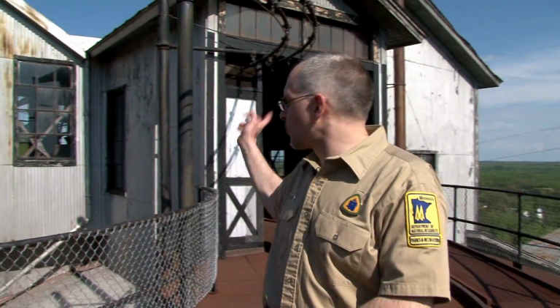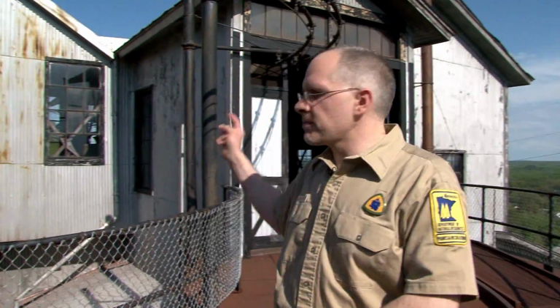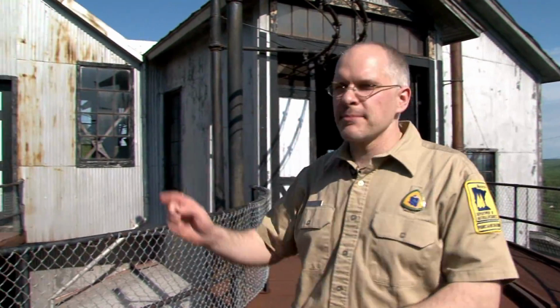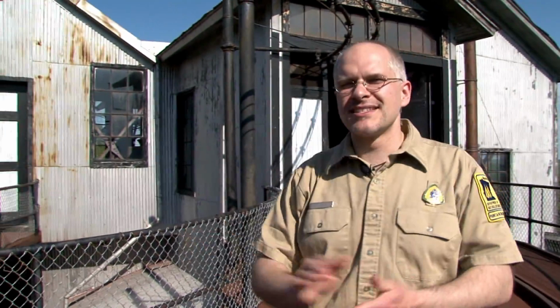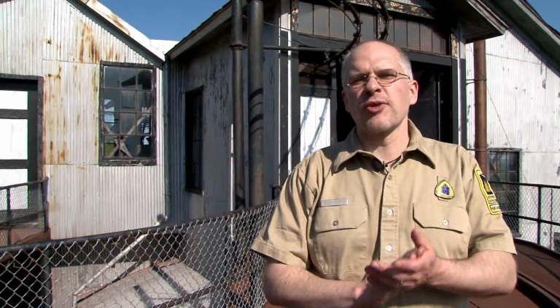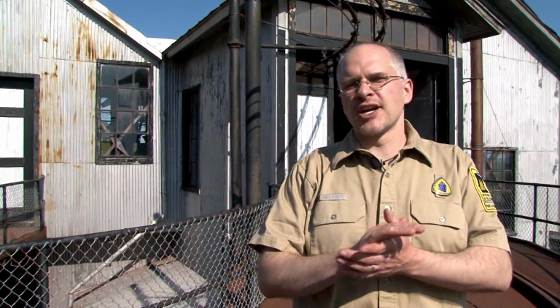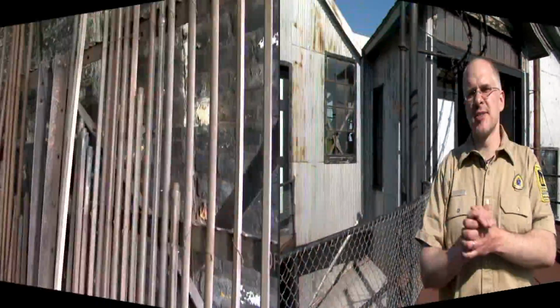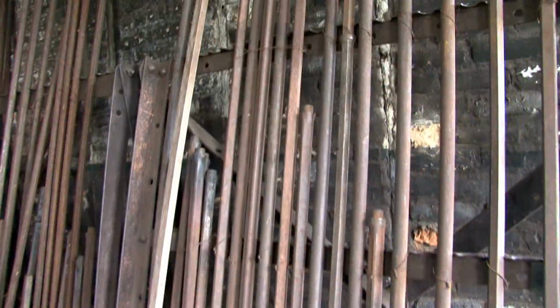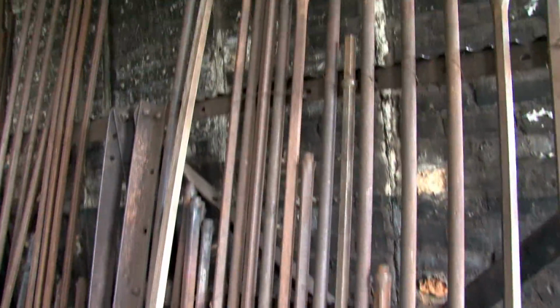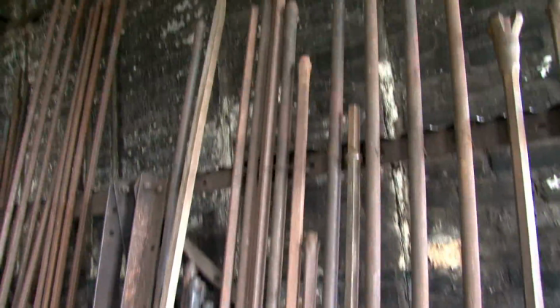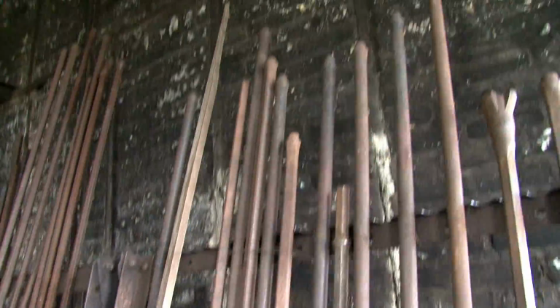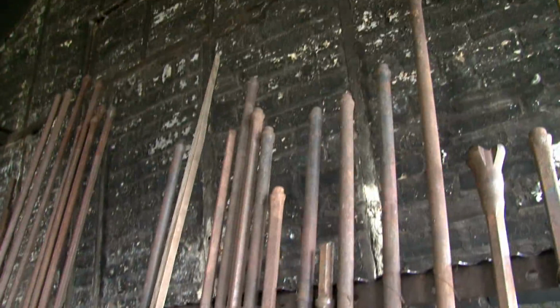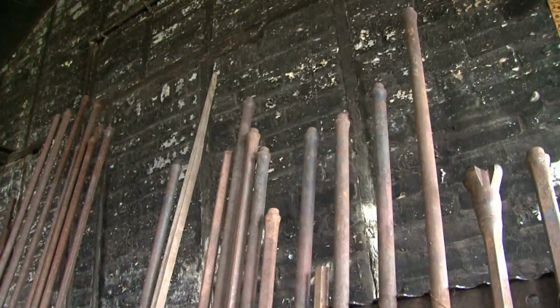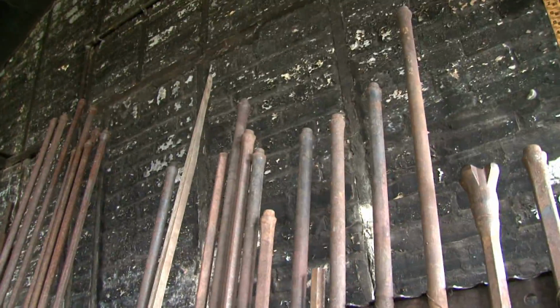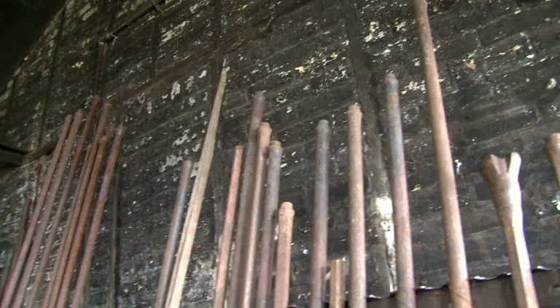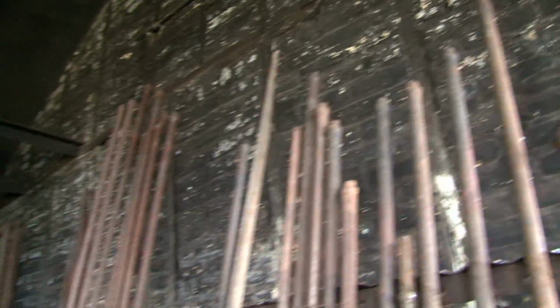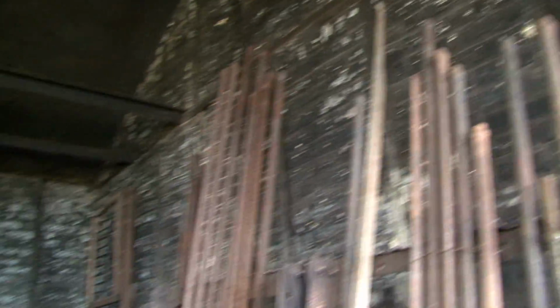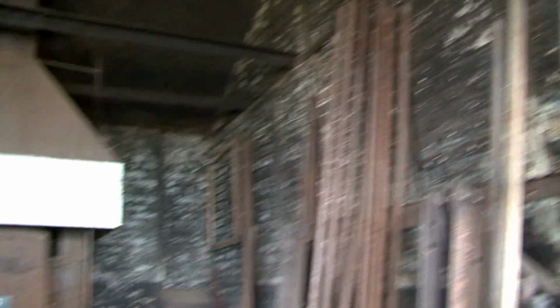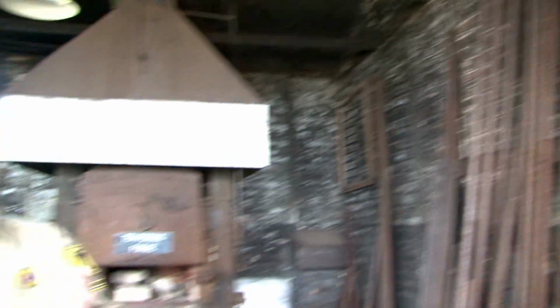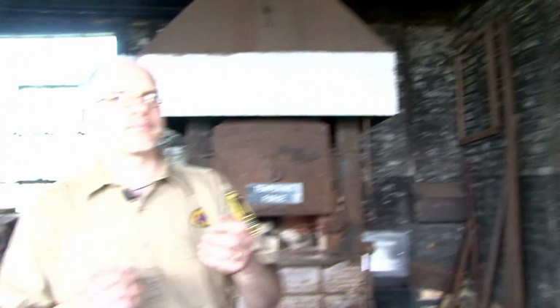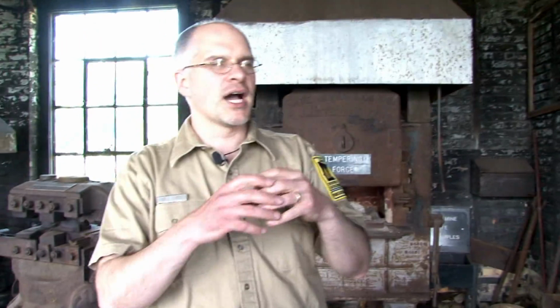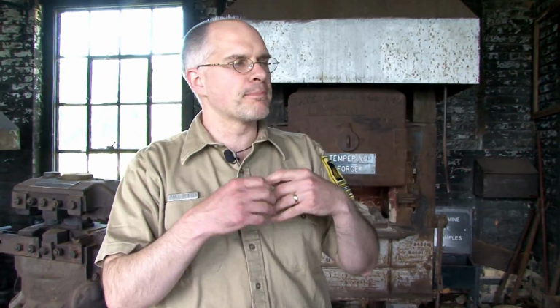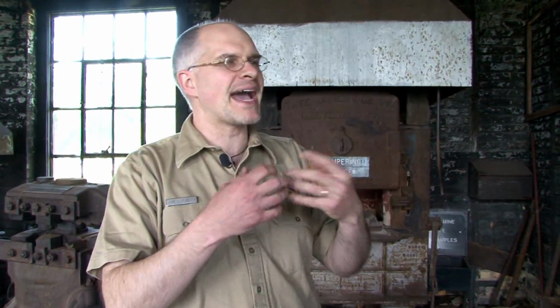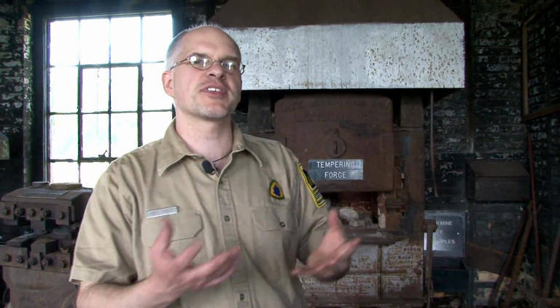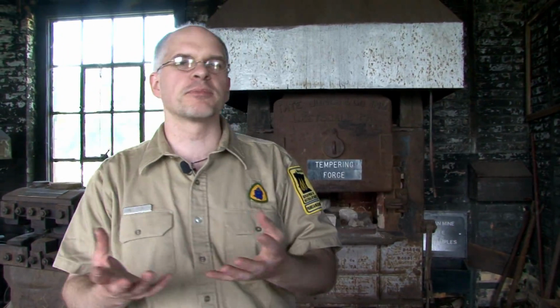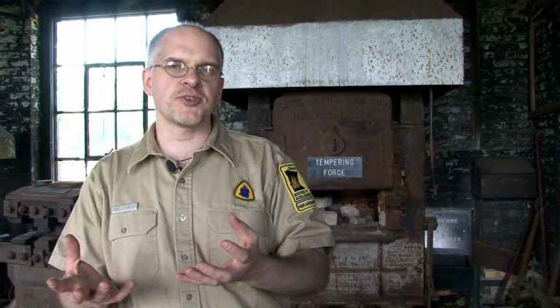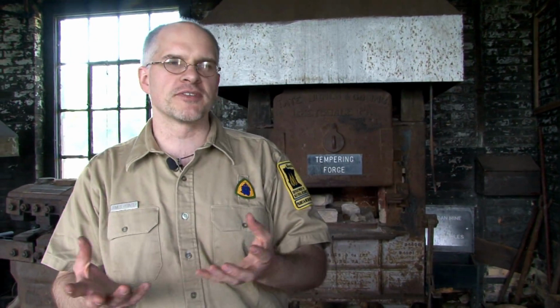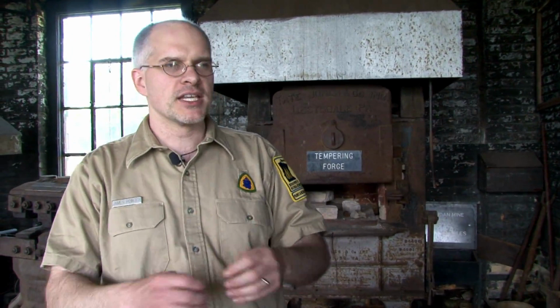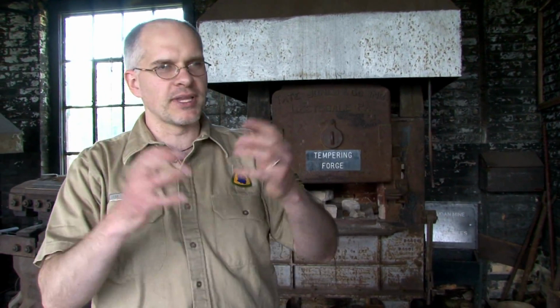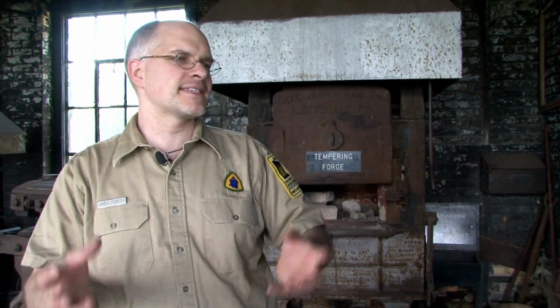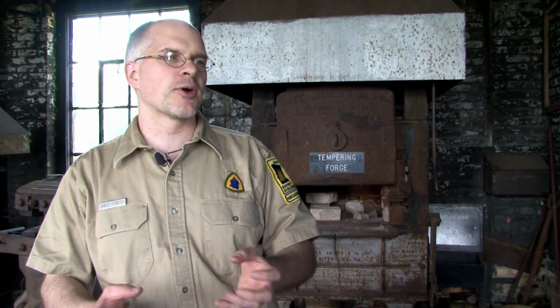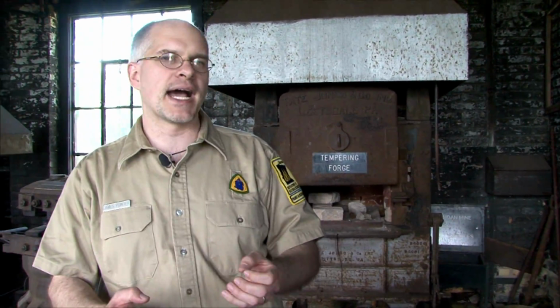Right behind me is the Crusher House. This is what they would have used to drill the holes that they would have then packed with explosives to blast the ore down.